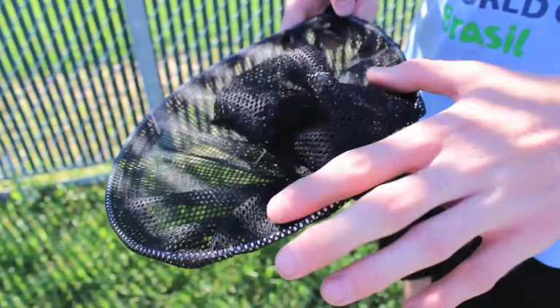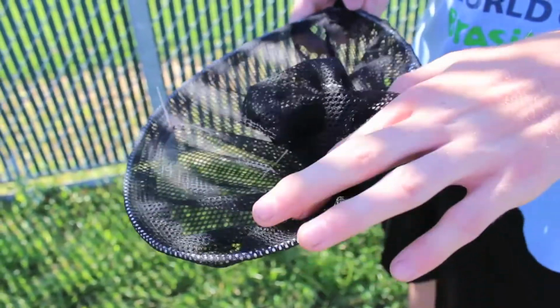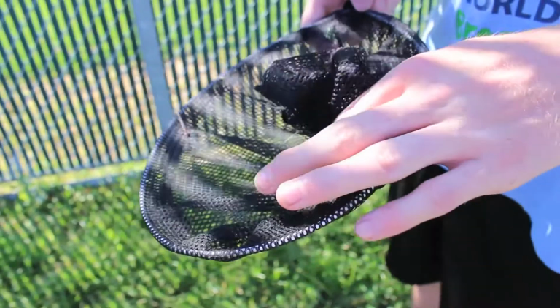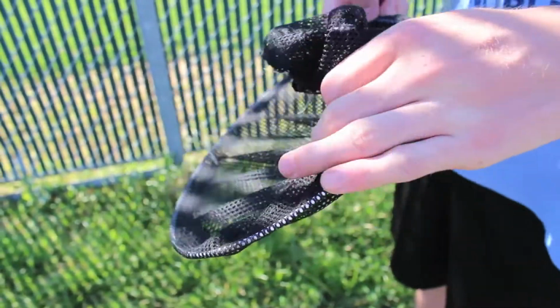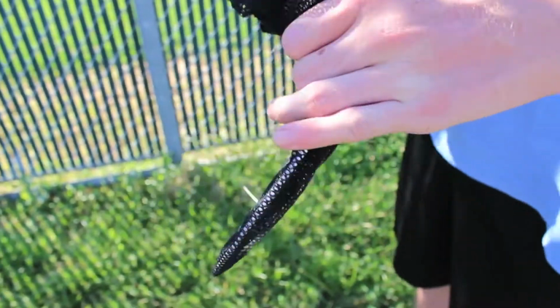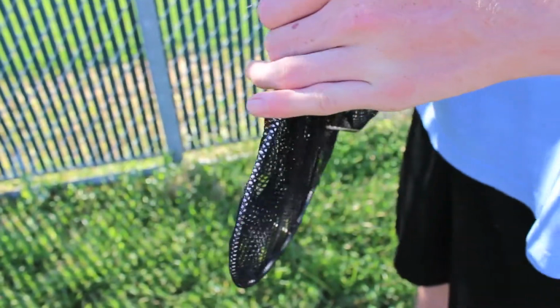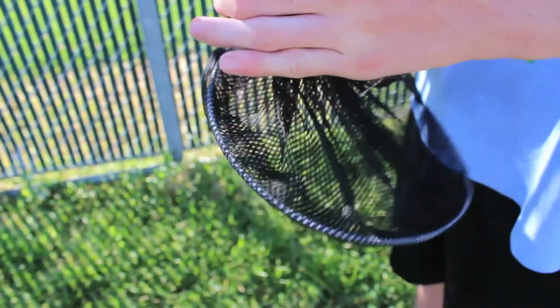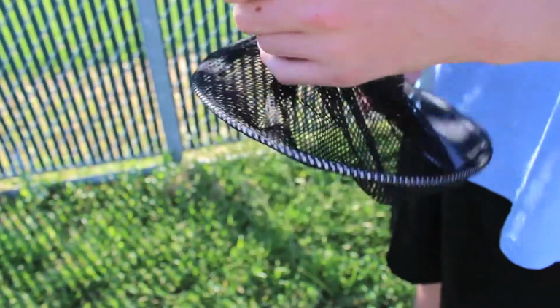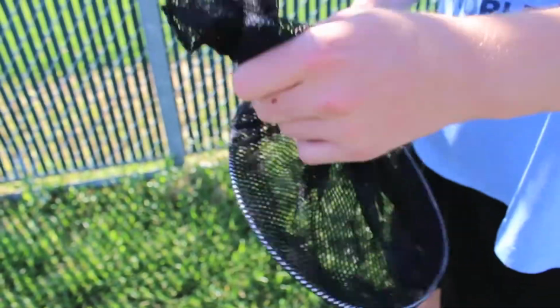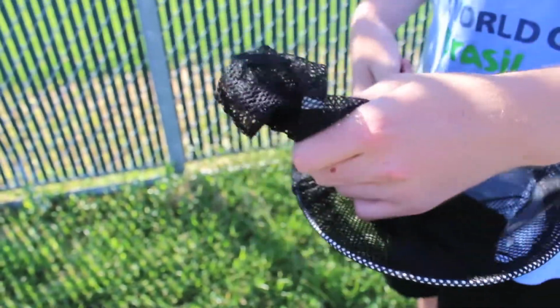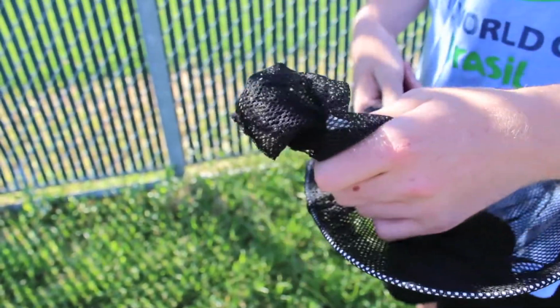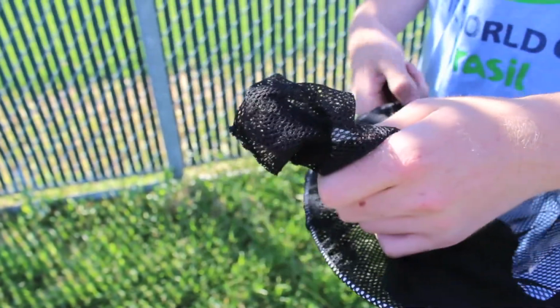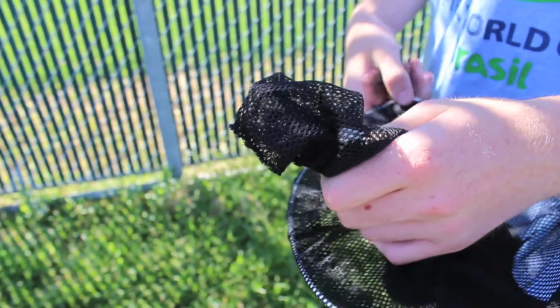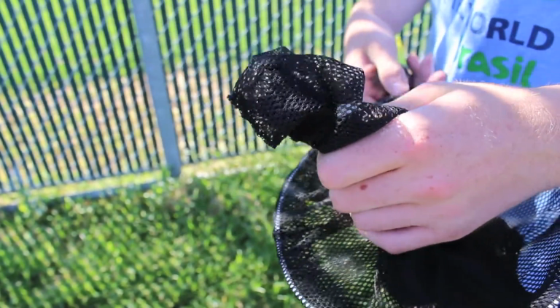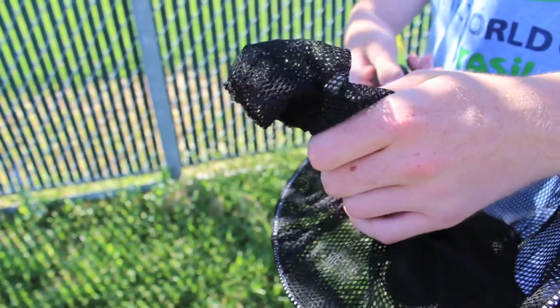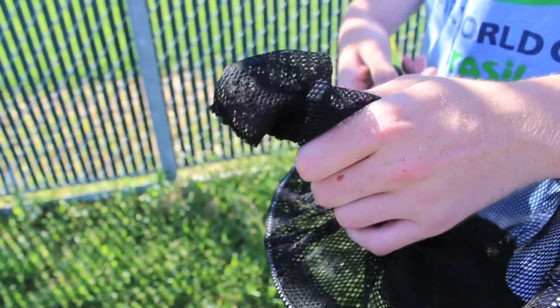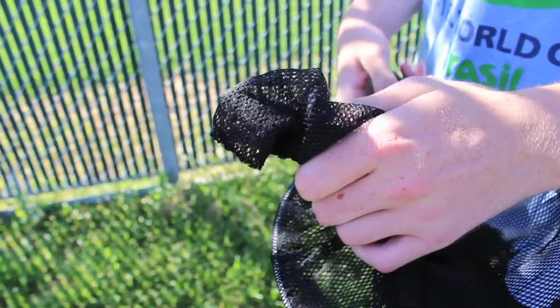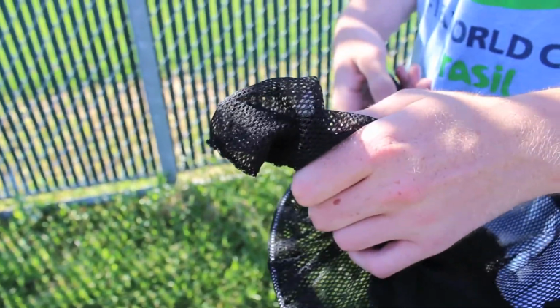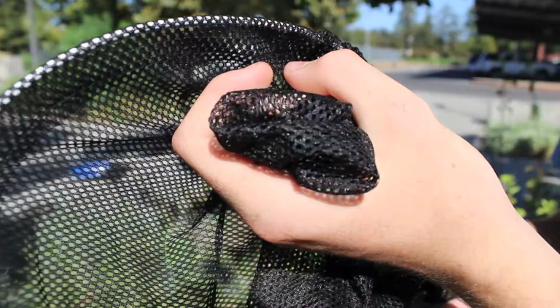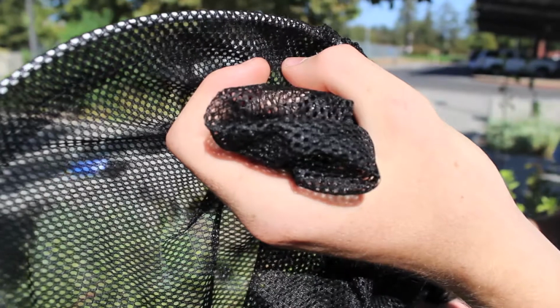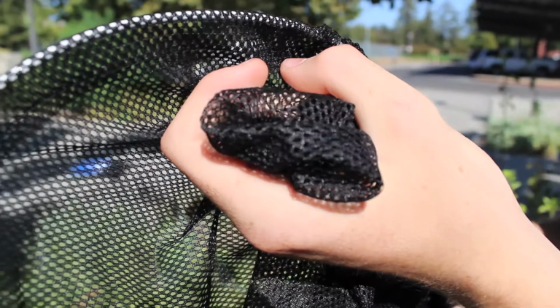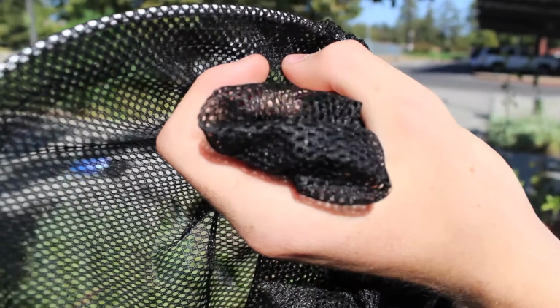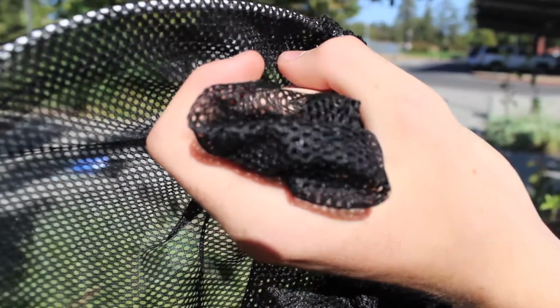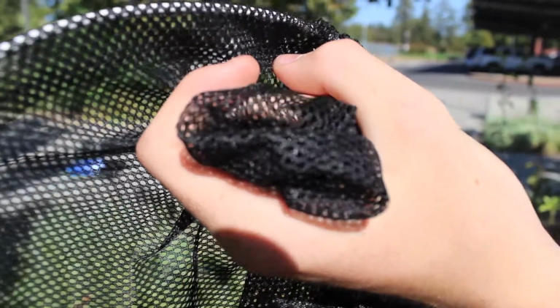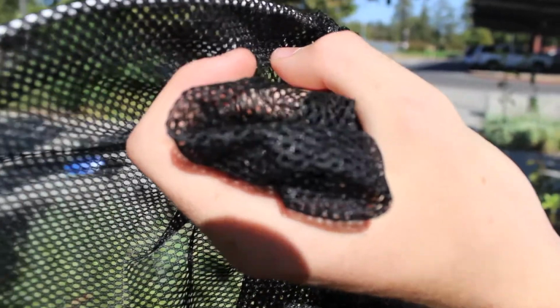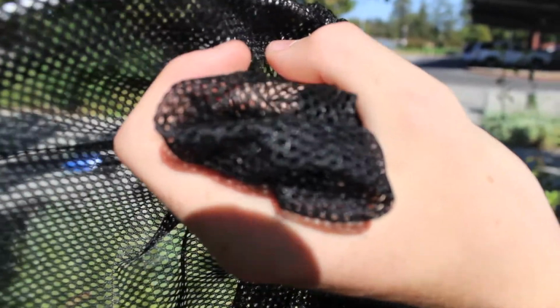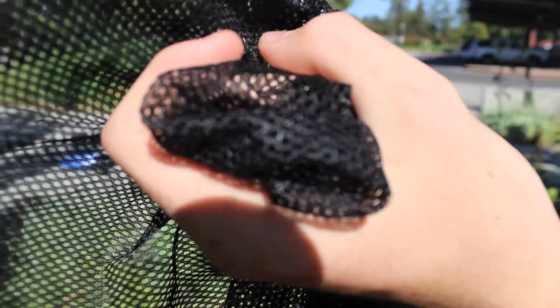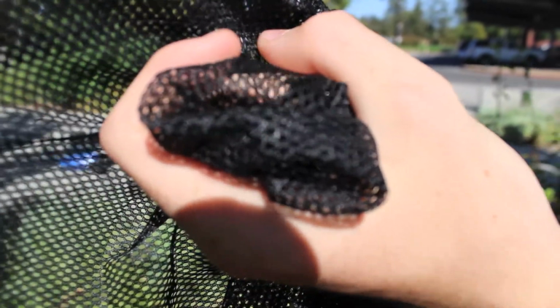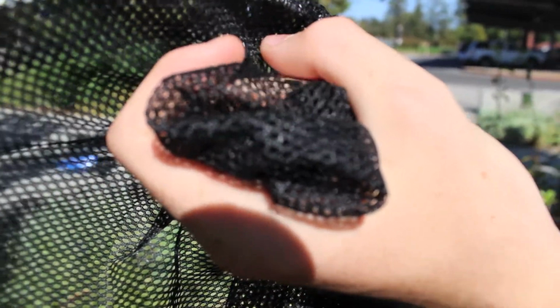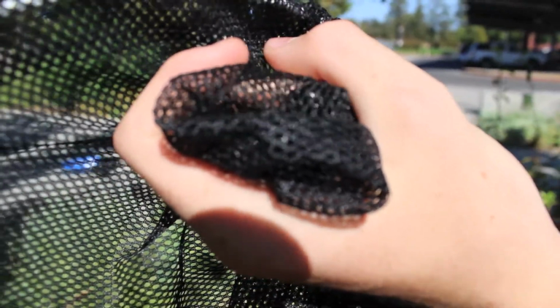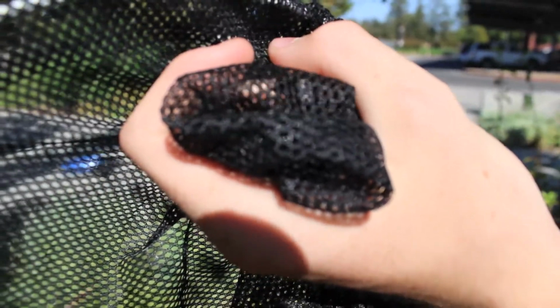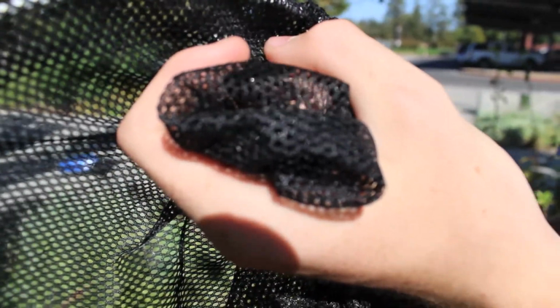Step 3. Use your hands to pinch off the corner of the net where the insect is. The closer you are to the corner the better.